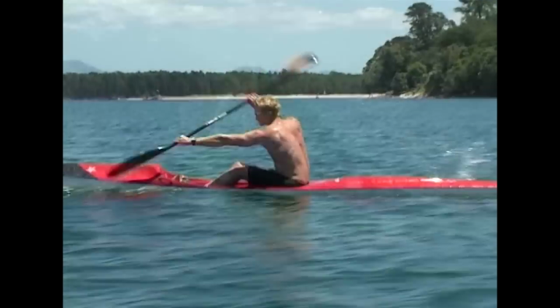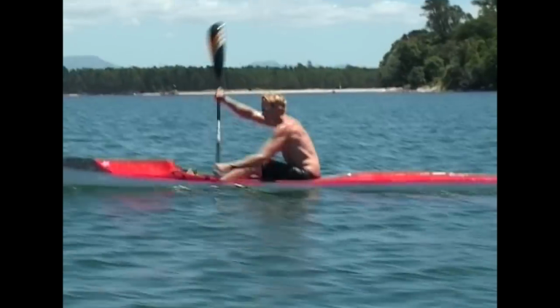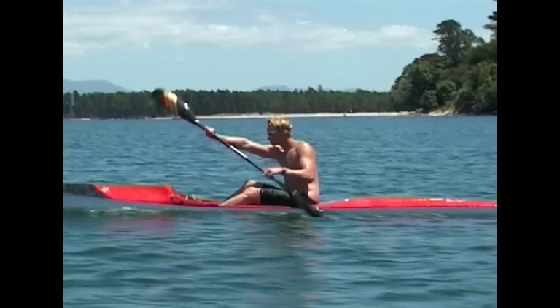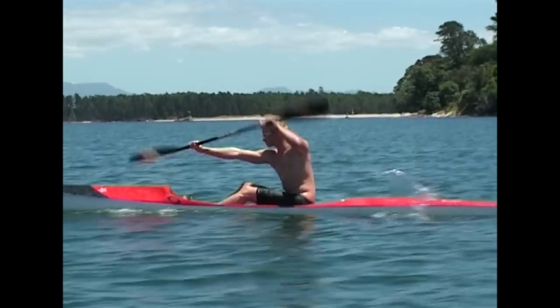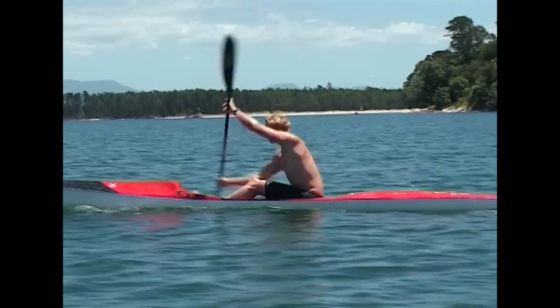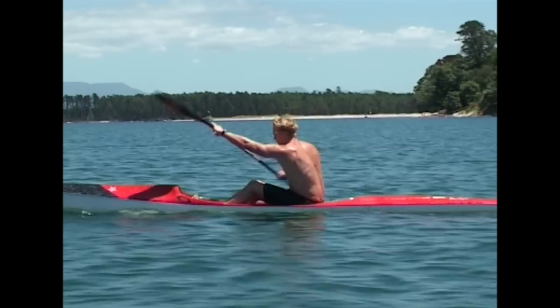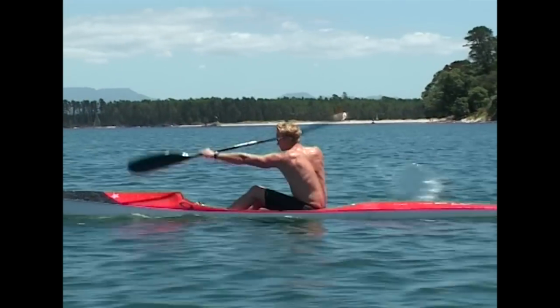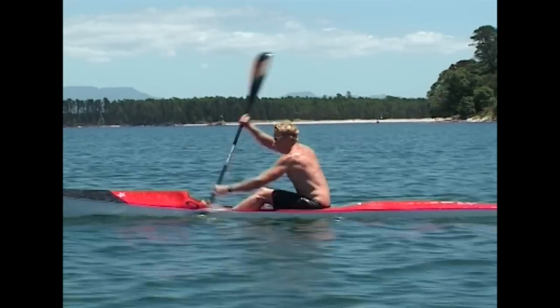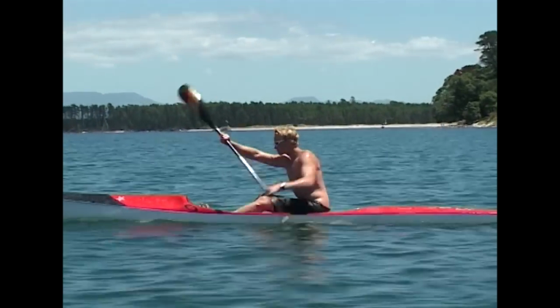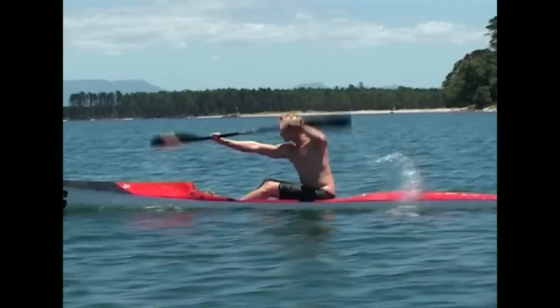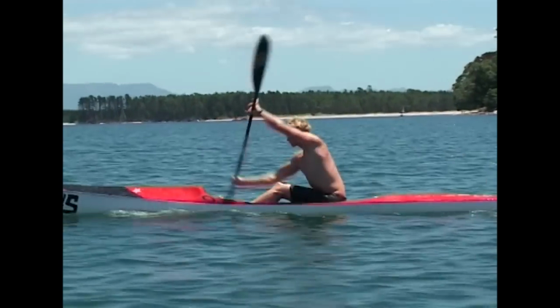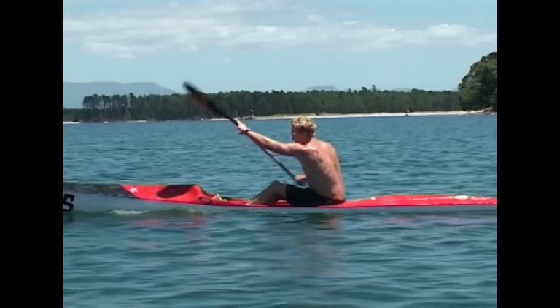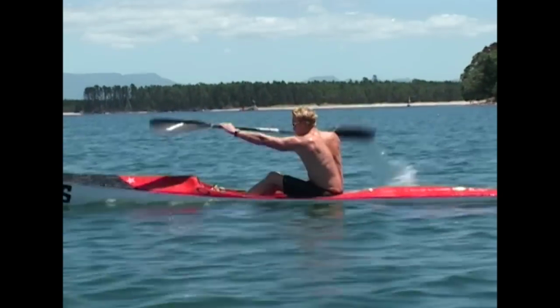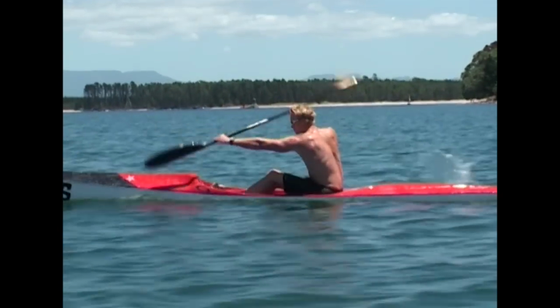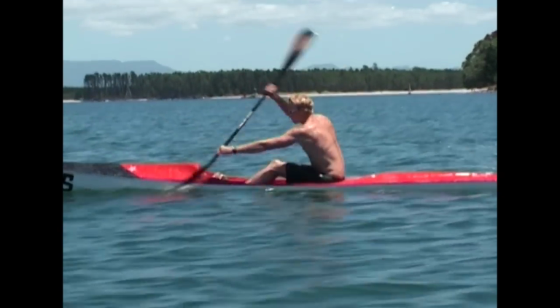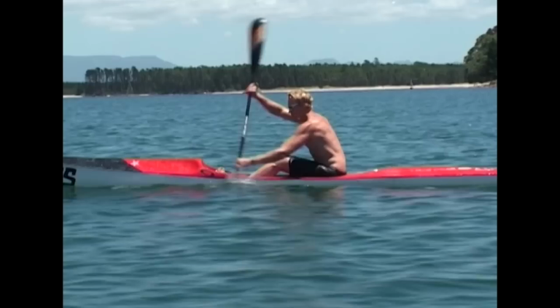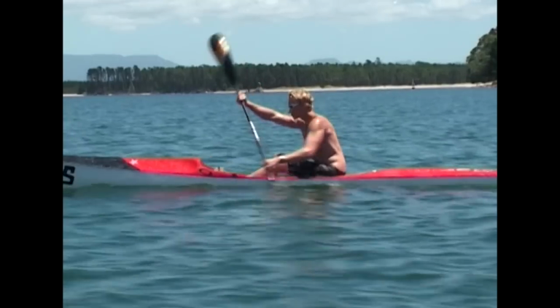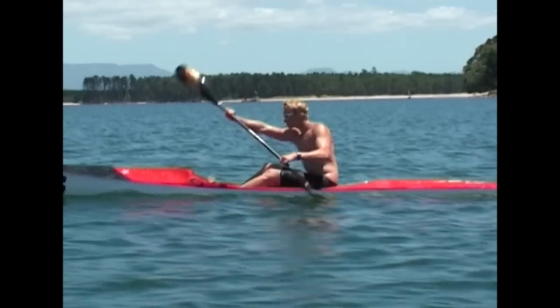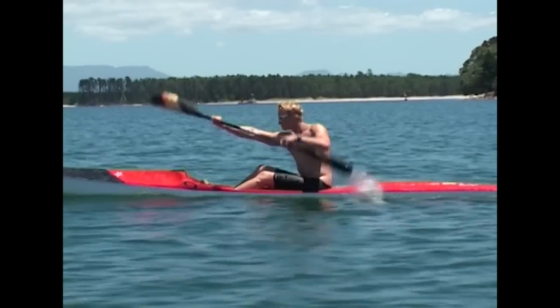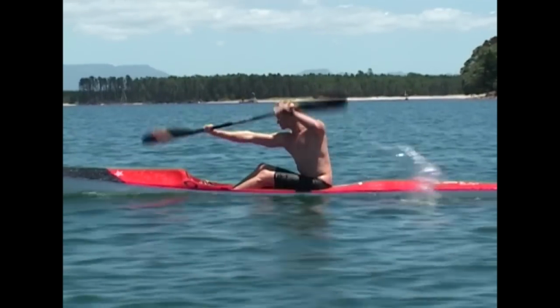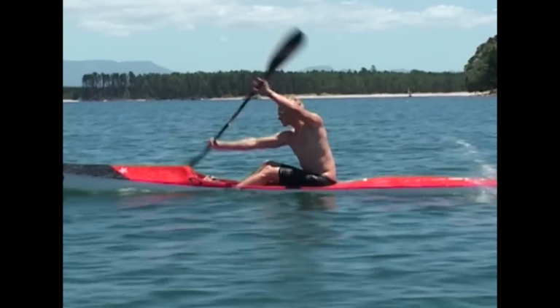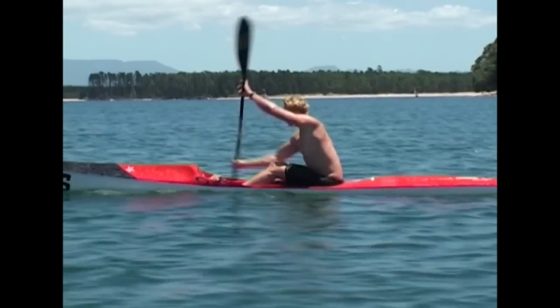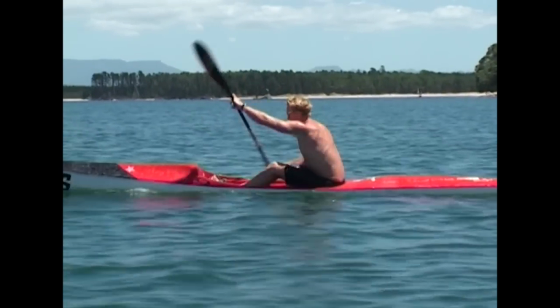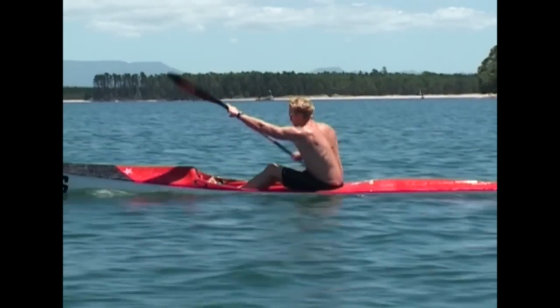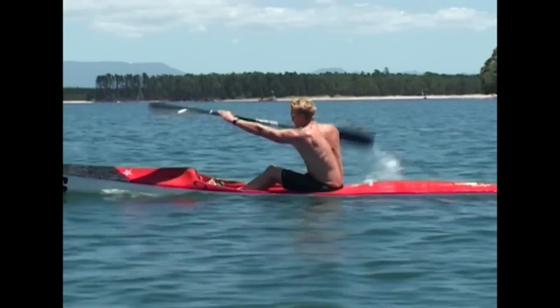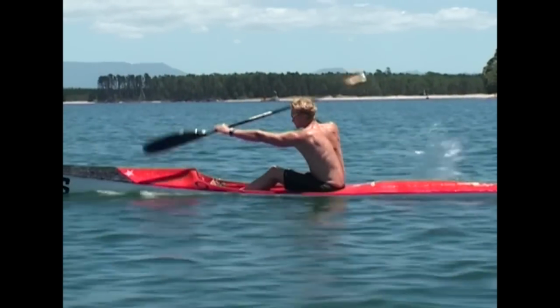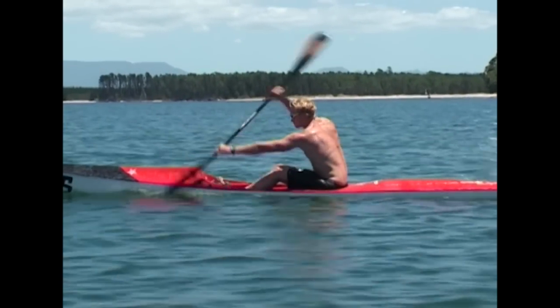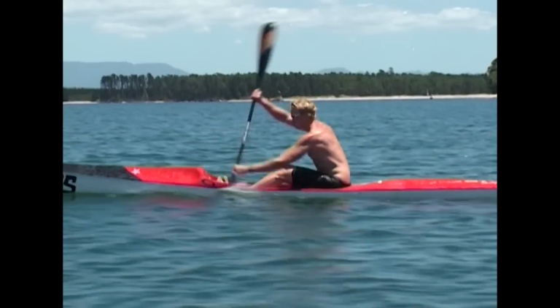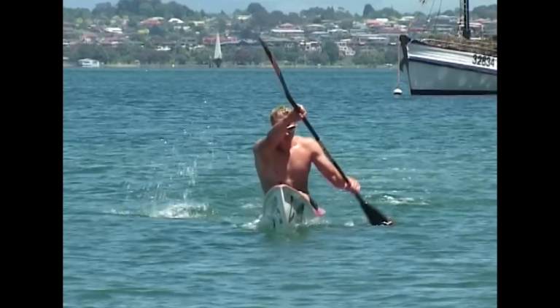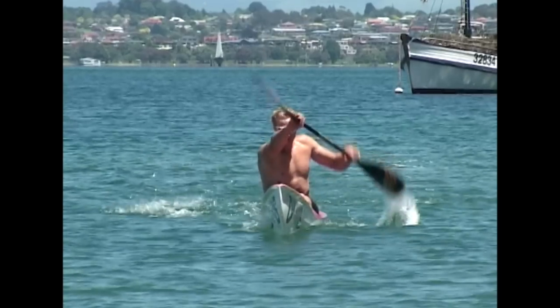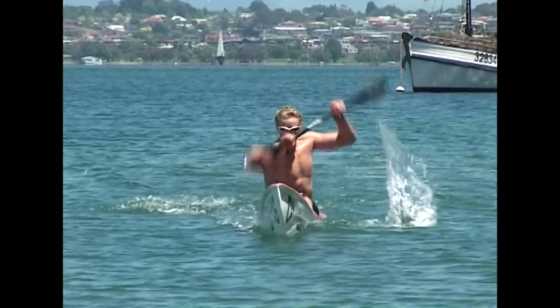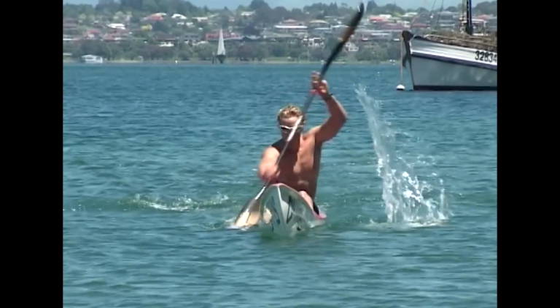The correct paddling technique is sitting up with a straight back, leaning slightly forward, and with your head up looking straight ahead.